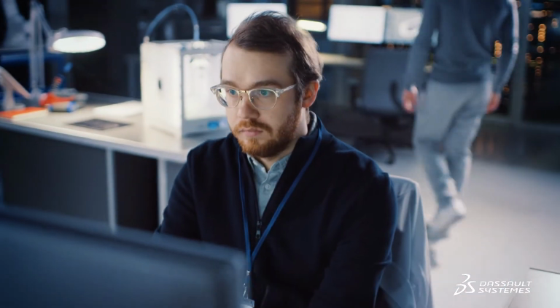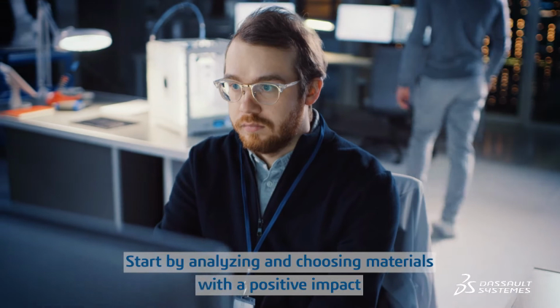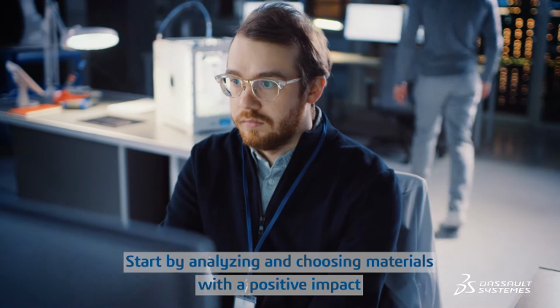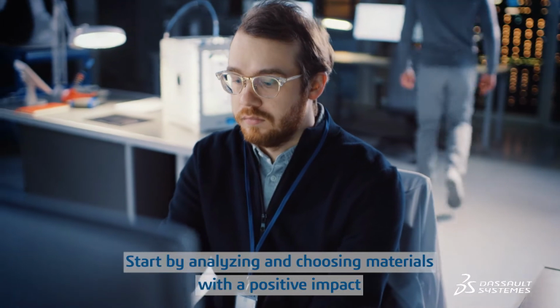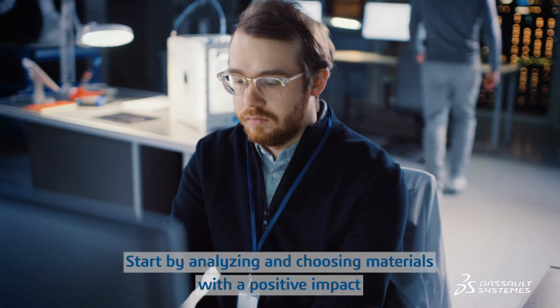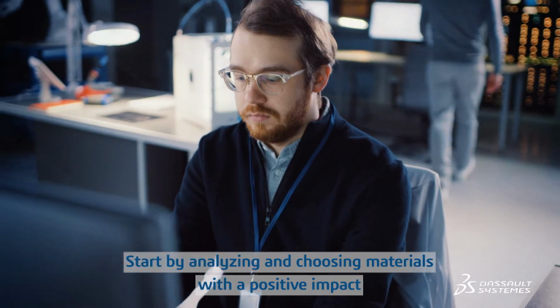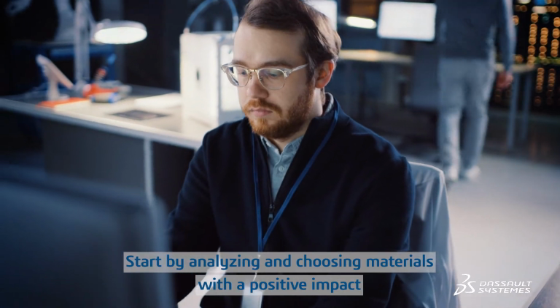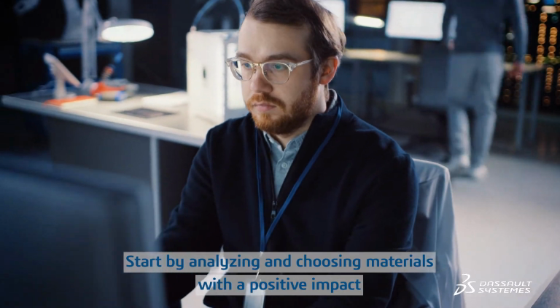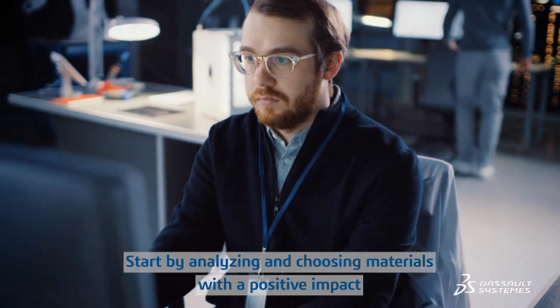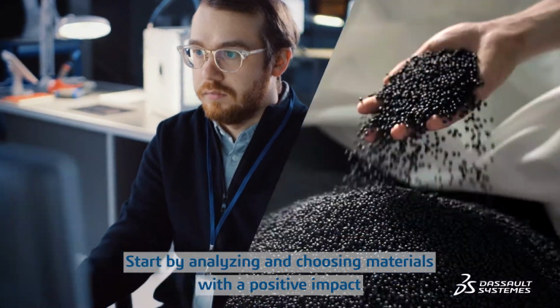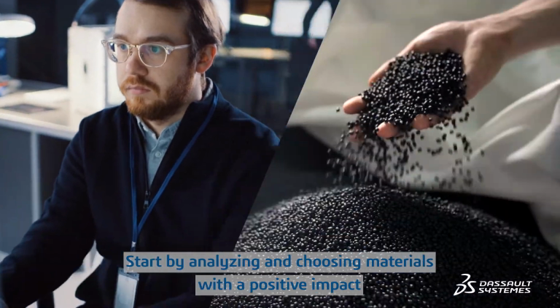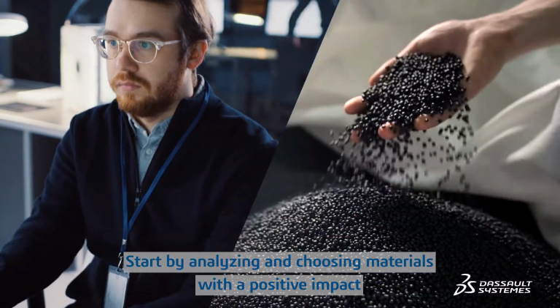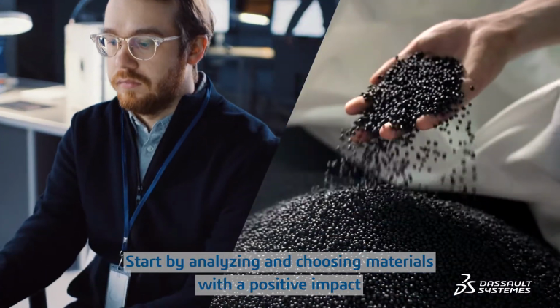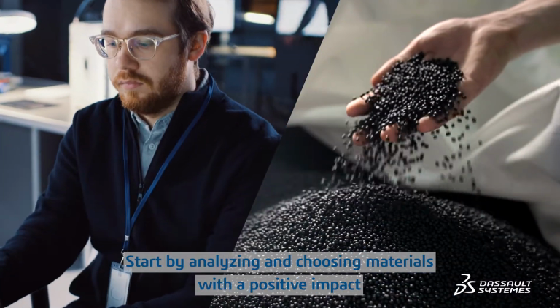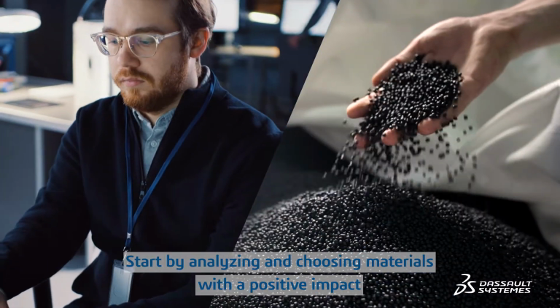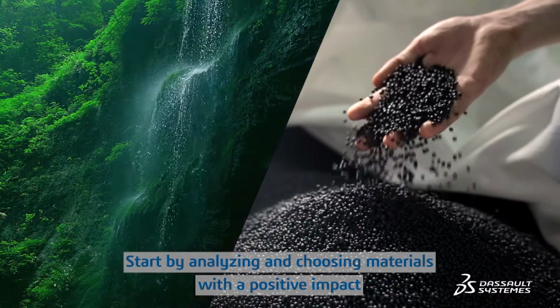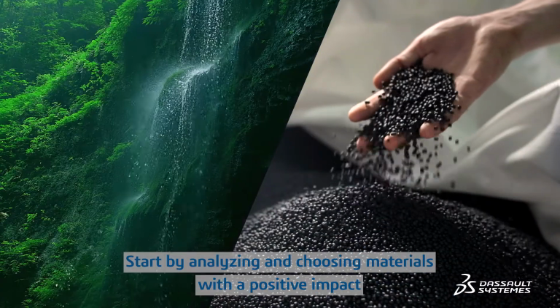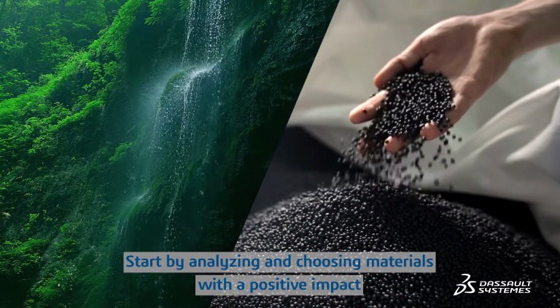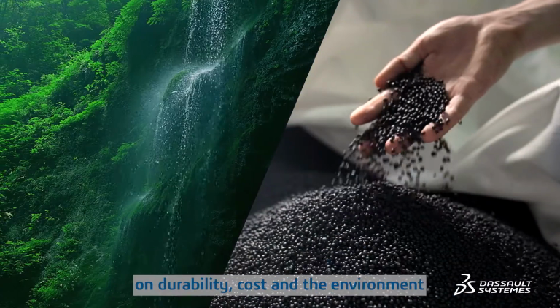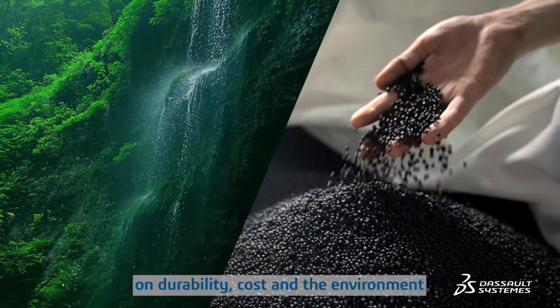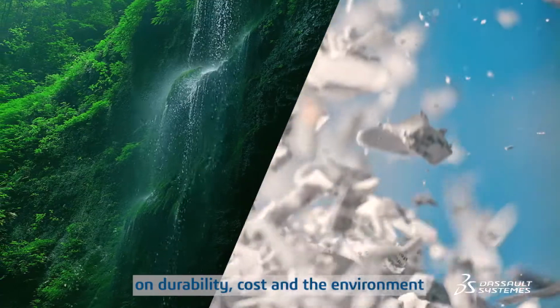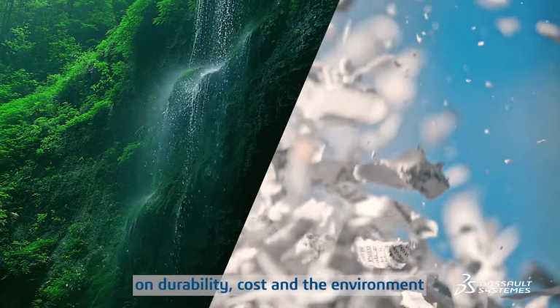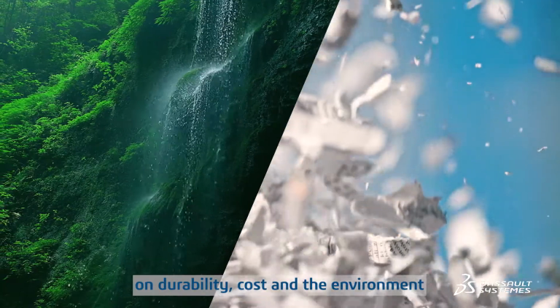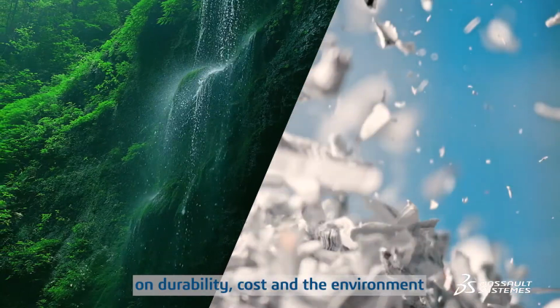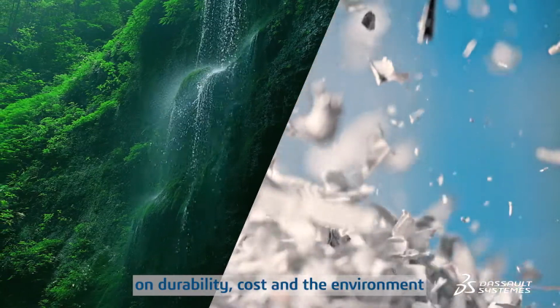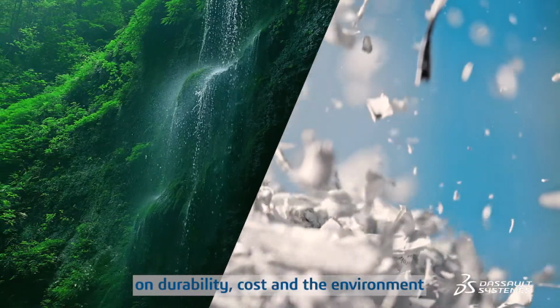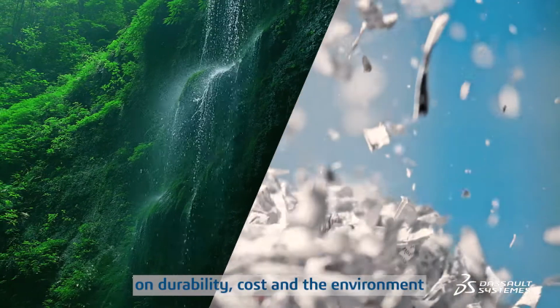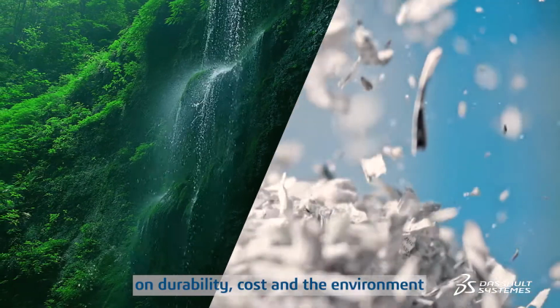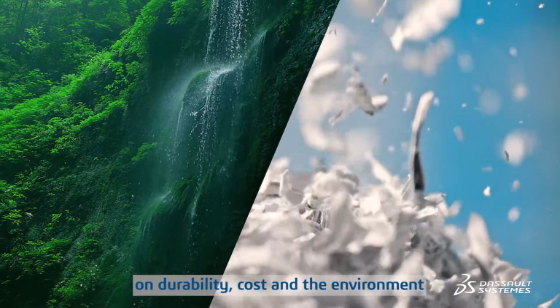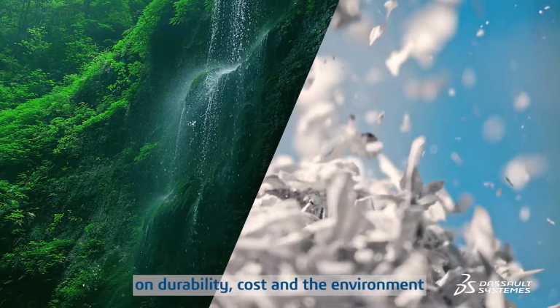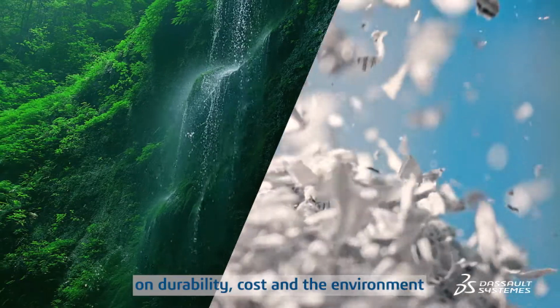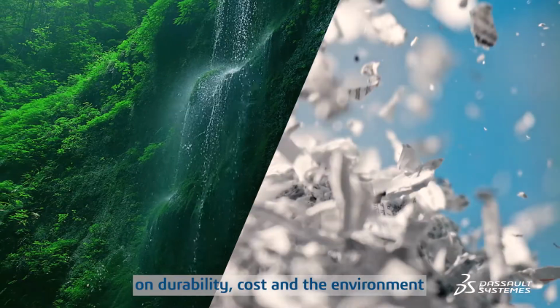Start by analyzing and choosing materials with a positive impact on durability, cost and the environment.